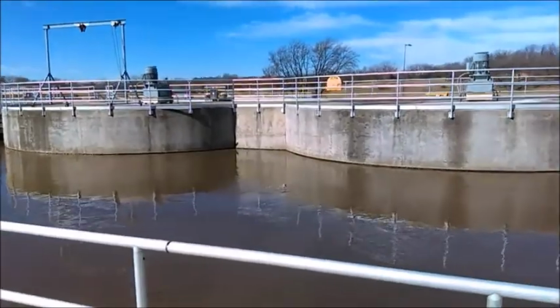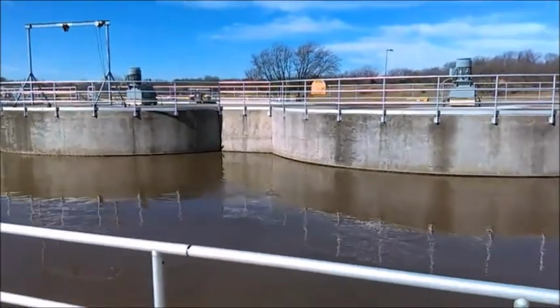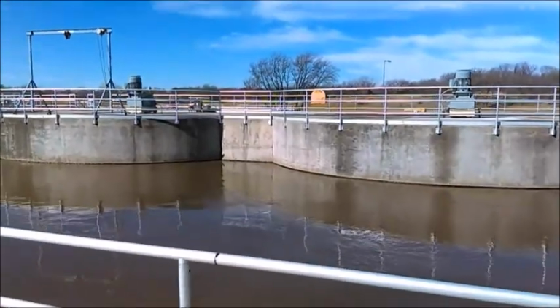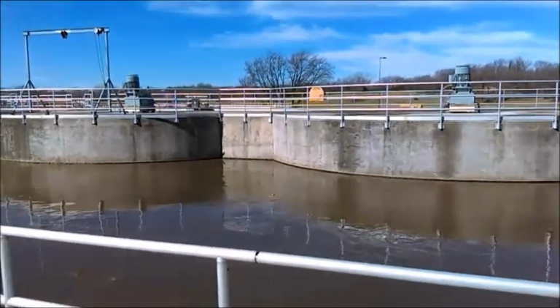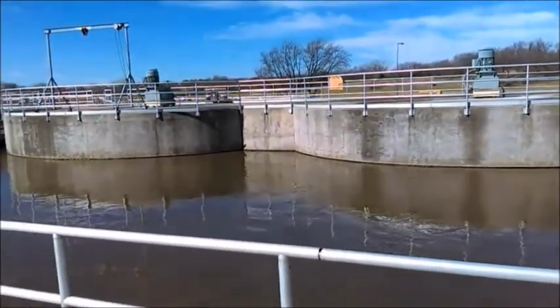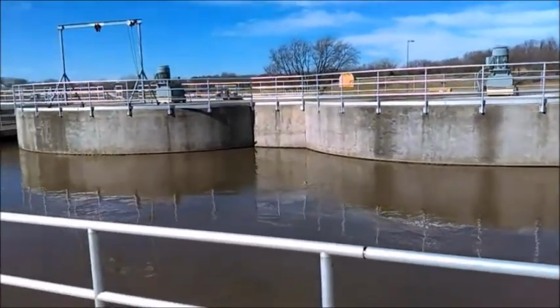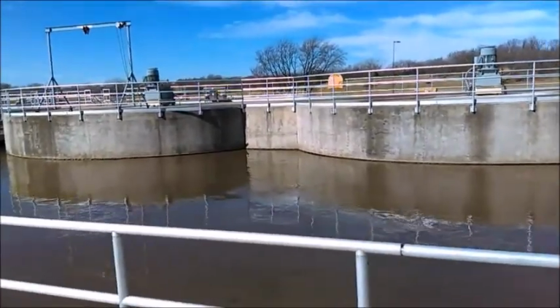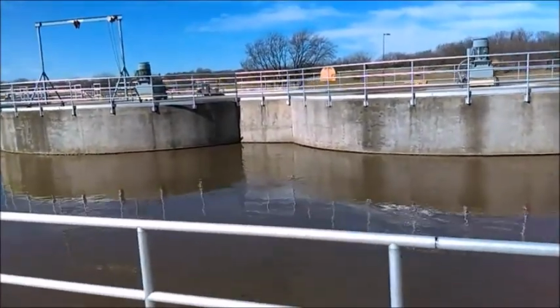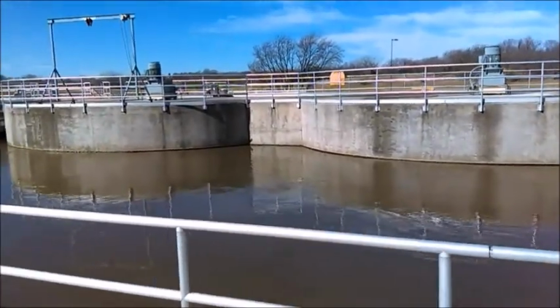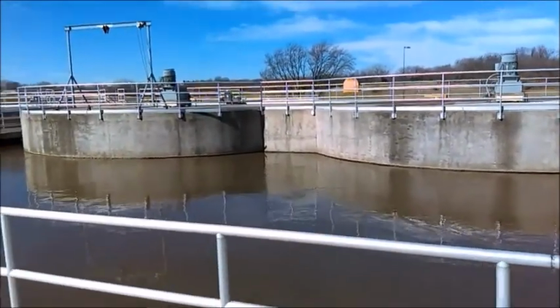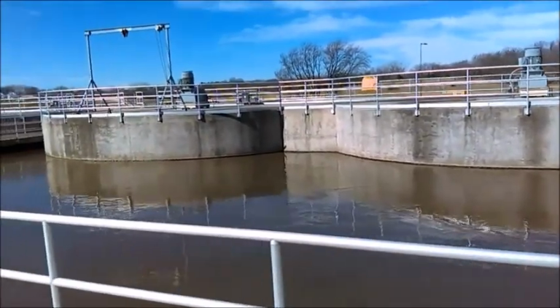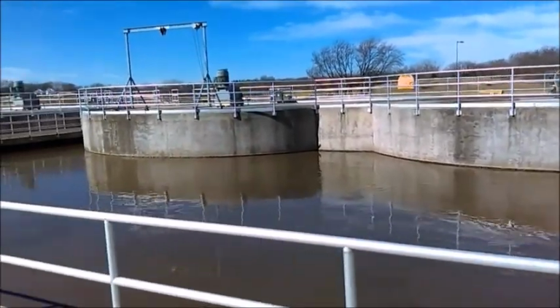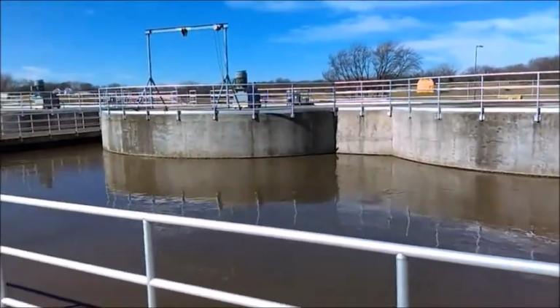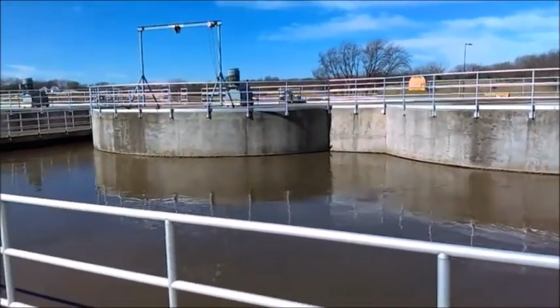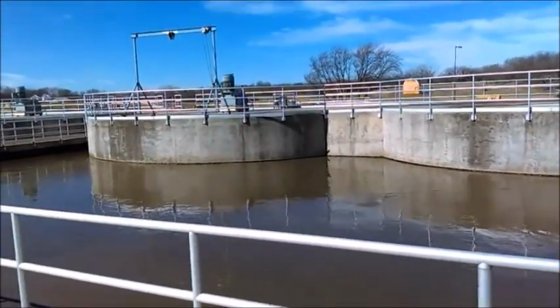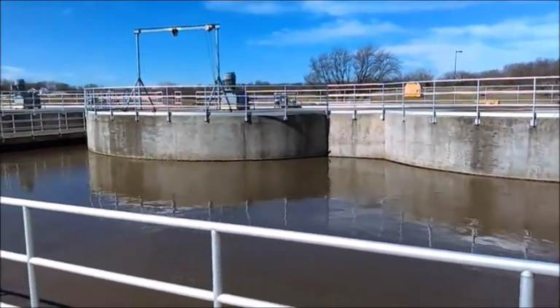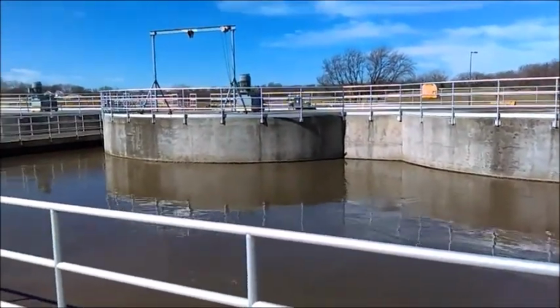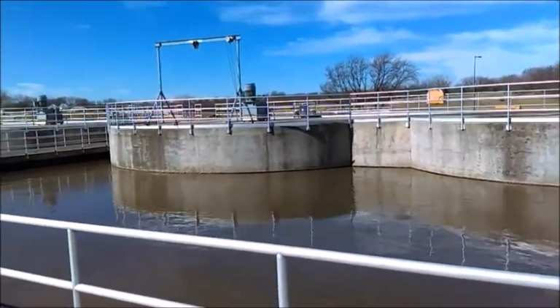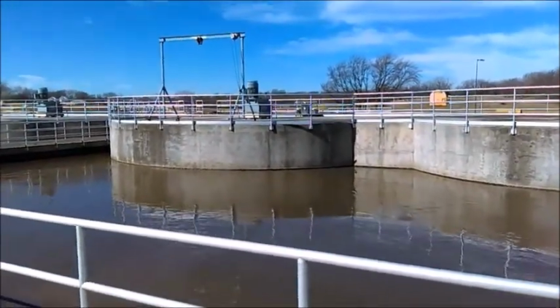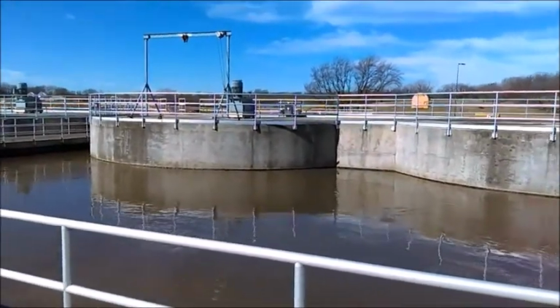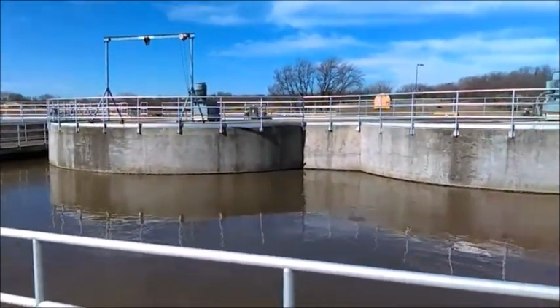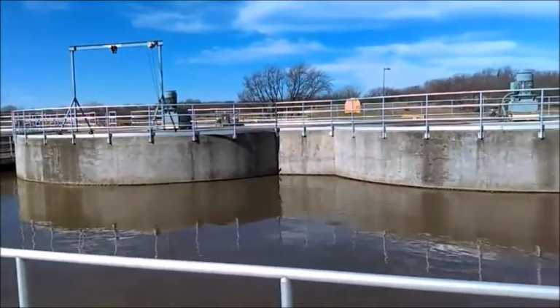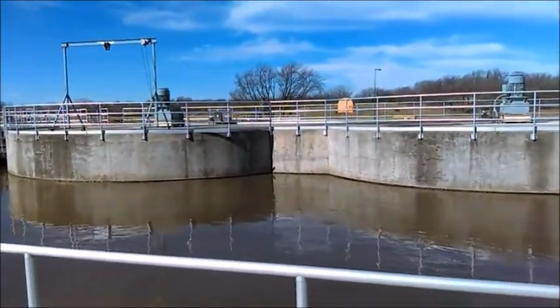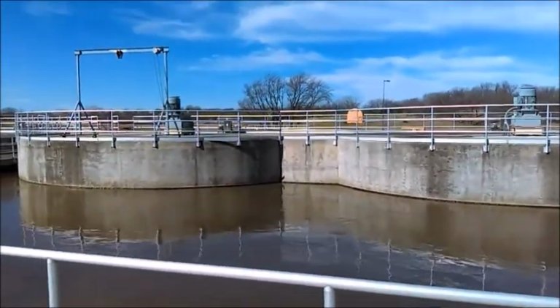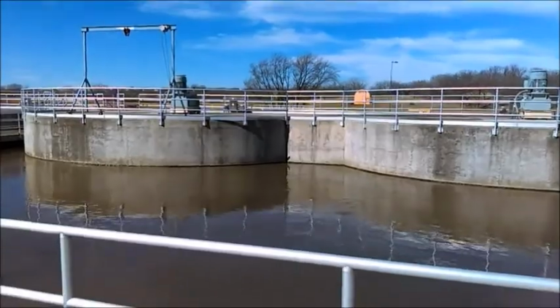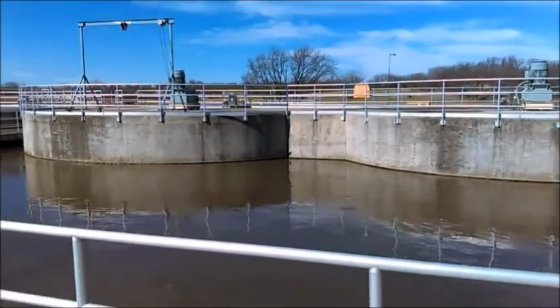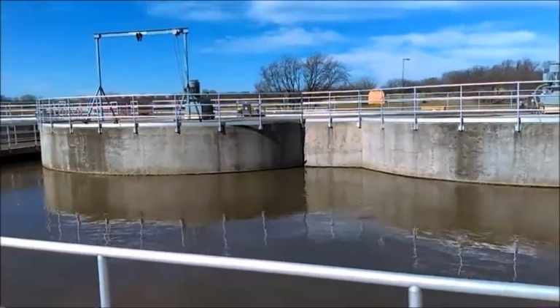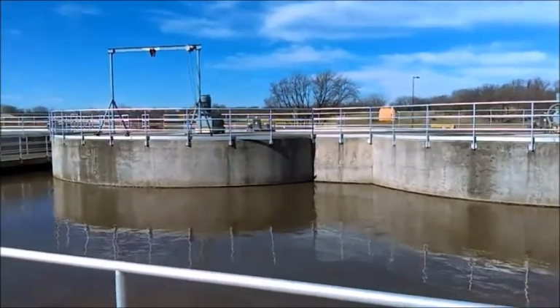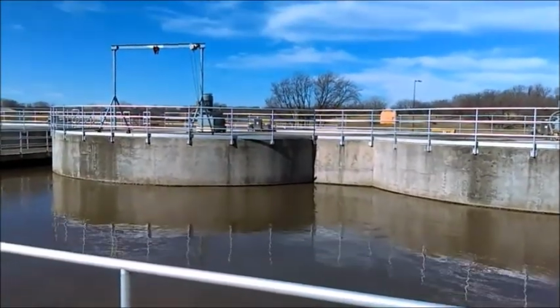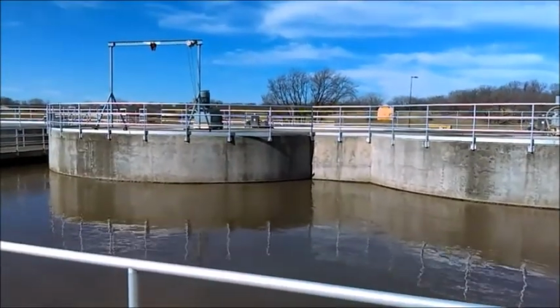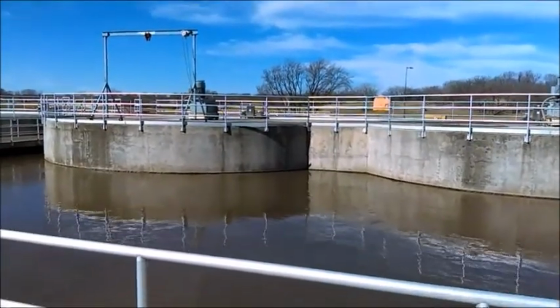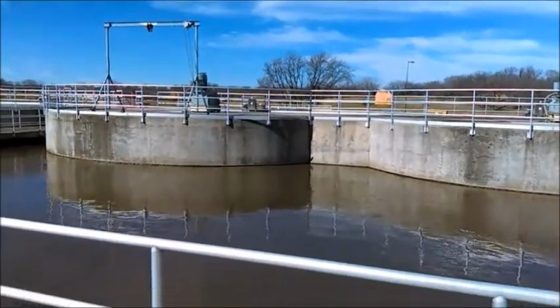Food from incoming wastewater keeps the bugs fed. After mixing for a period of time, the wastewater then flows to the Clarifiers E.